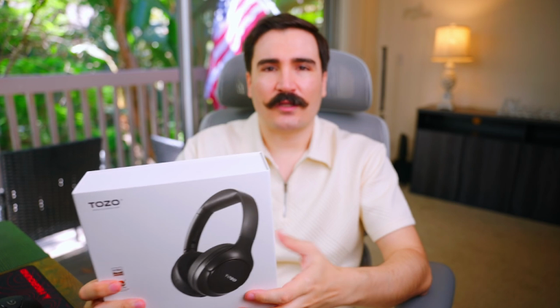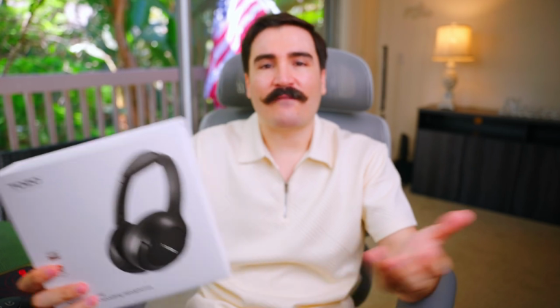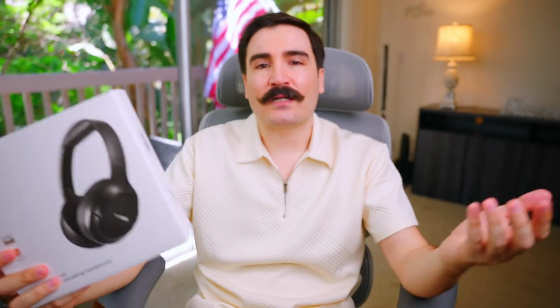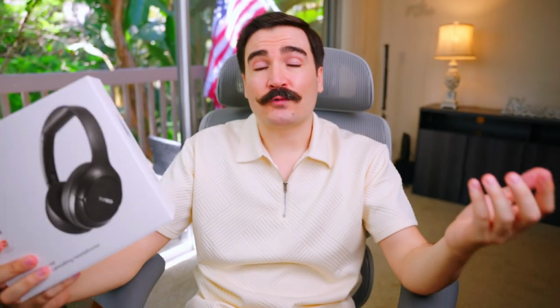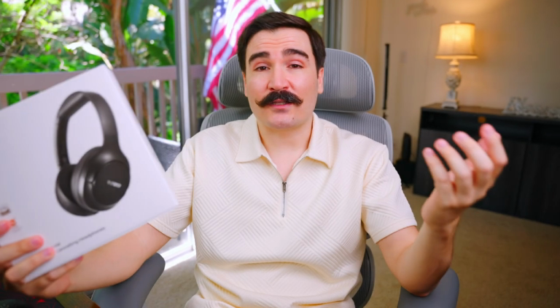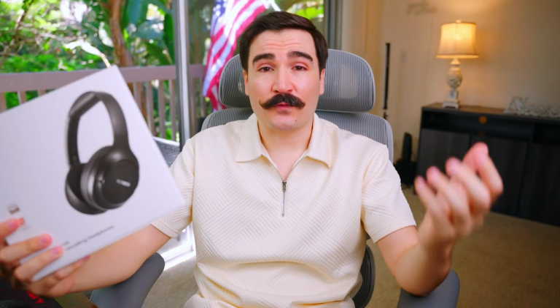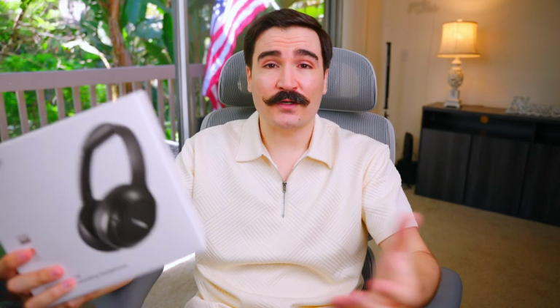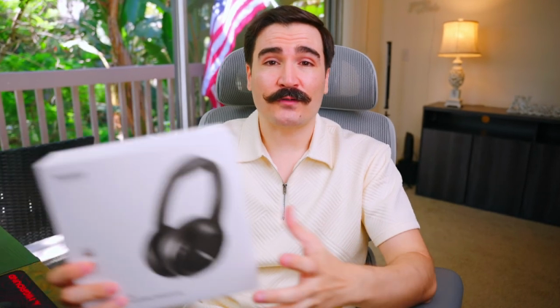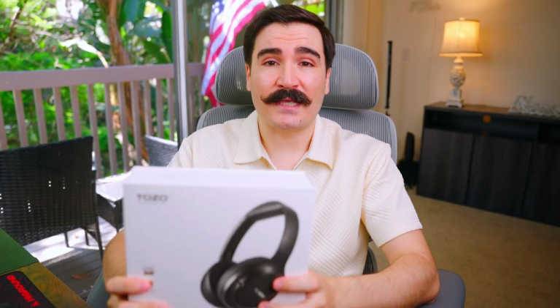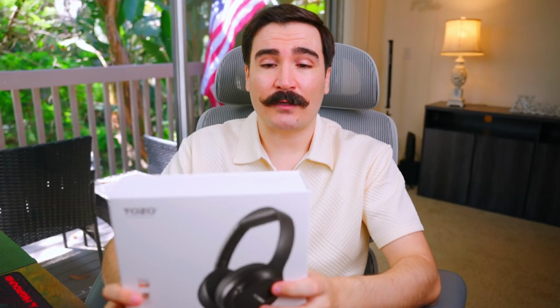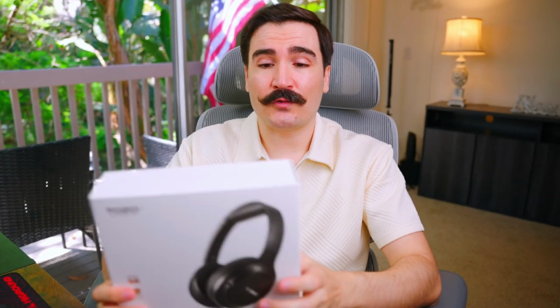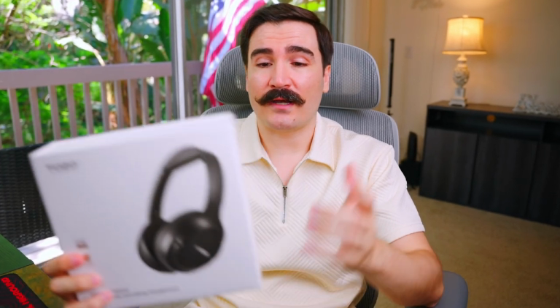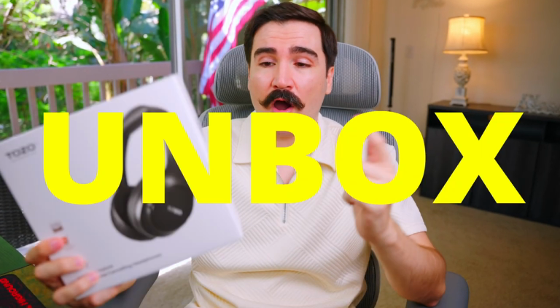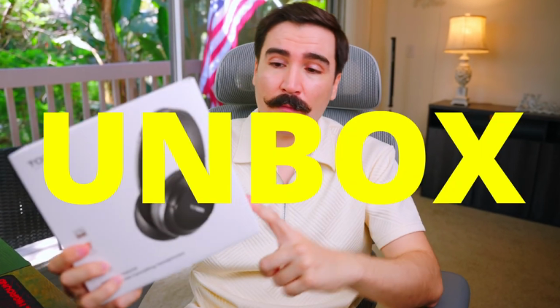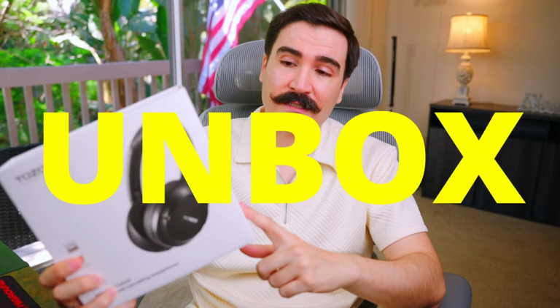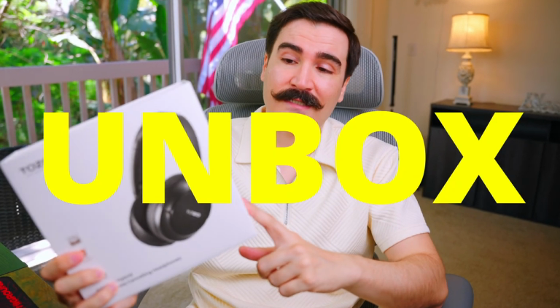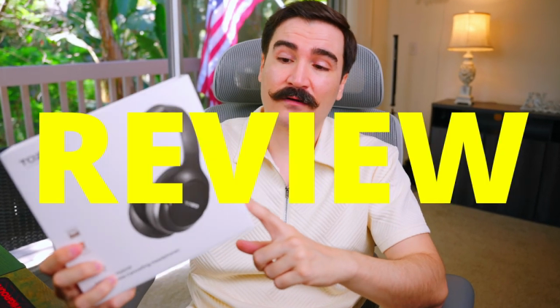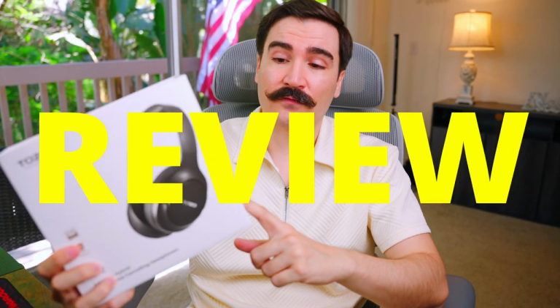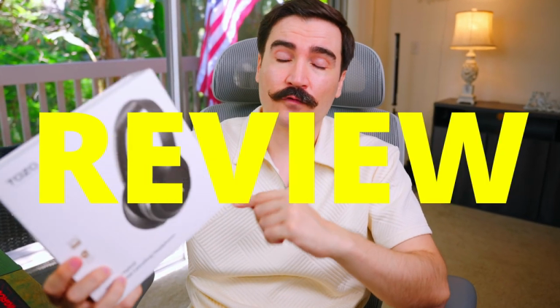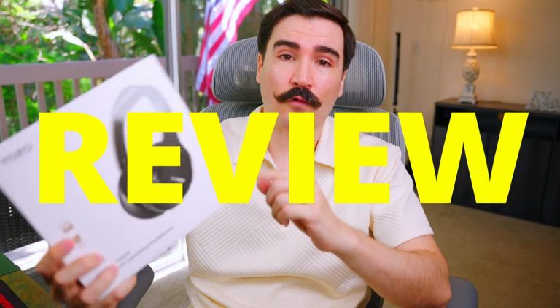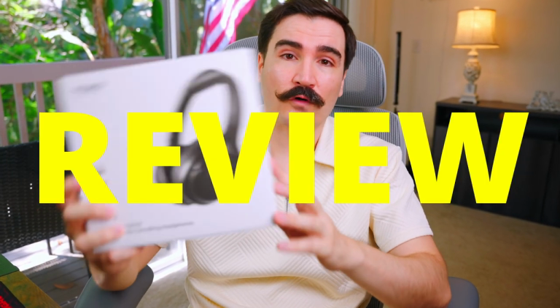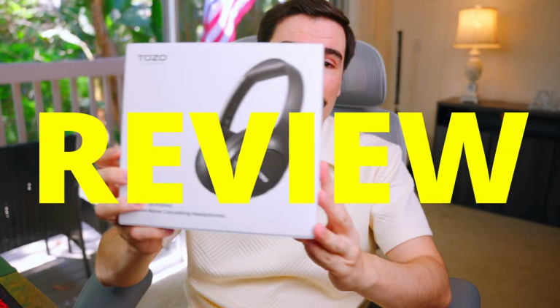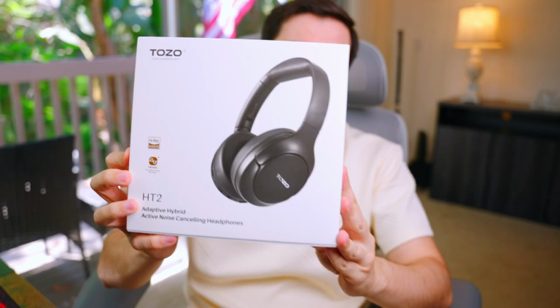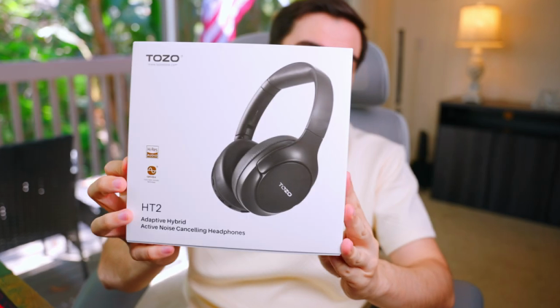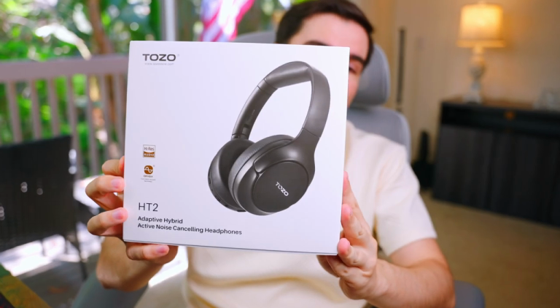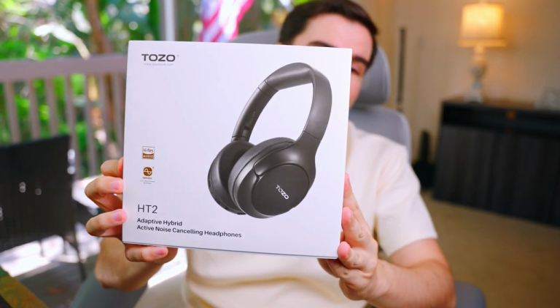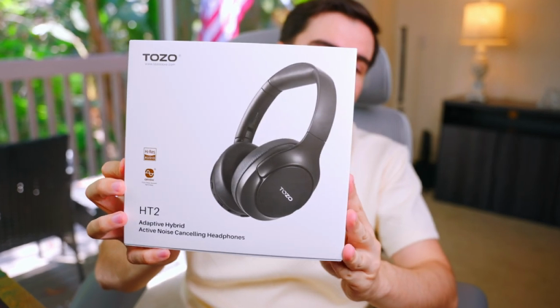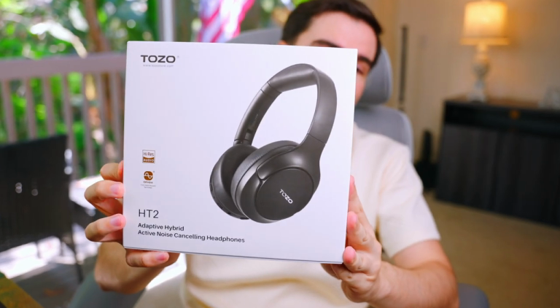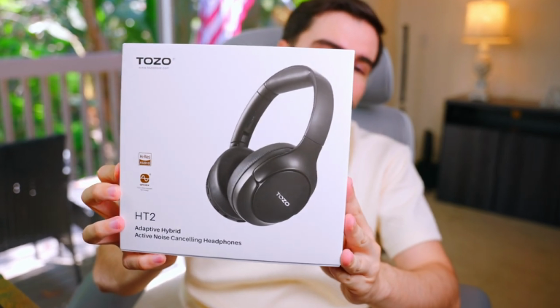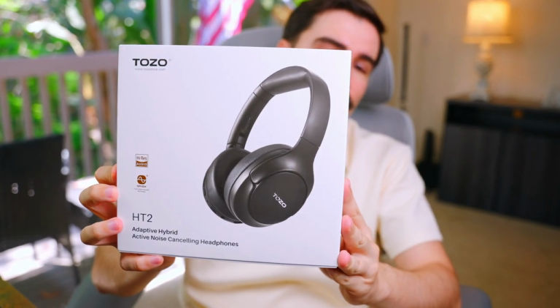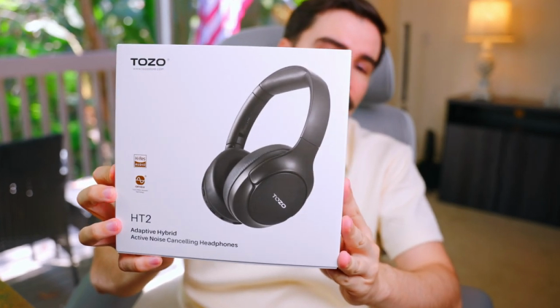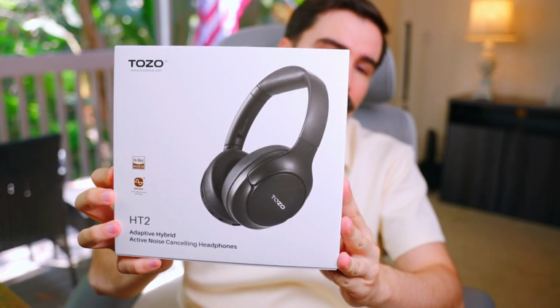Hello and welcome to another video. Today I'm going to do an unboxing and review for the Tozo HT2 headphones.